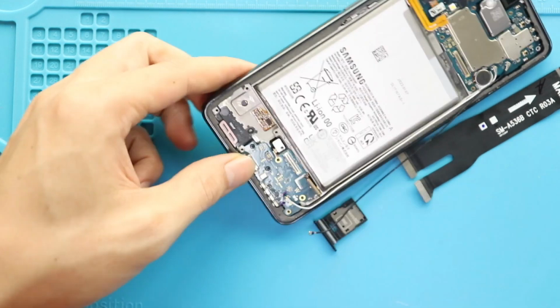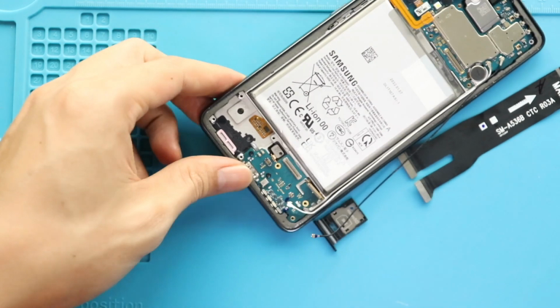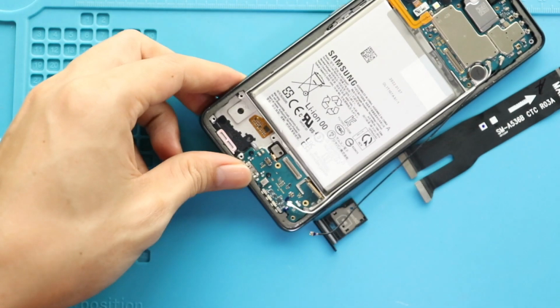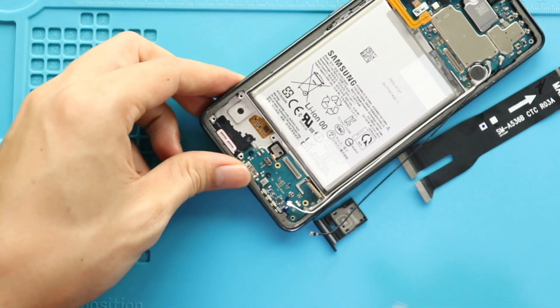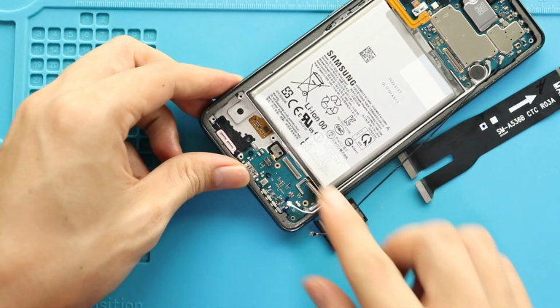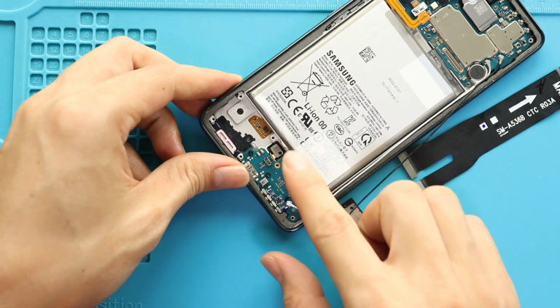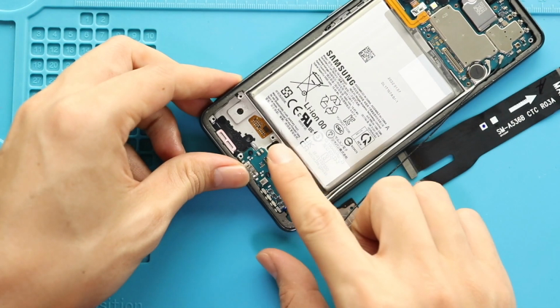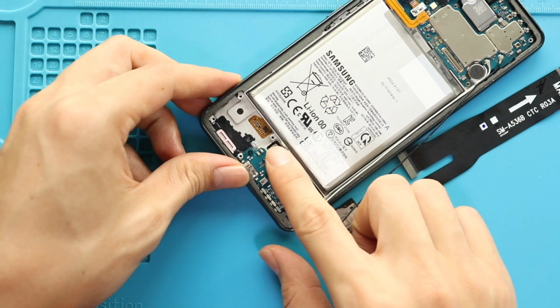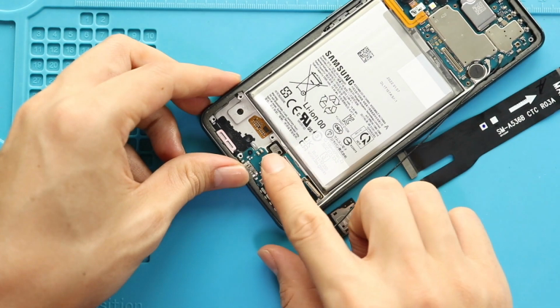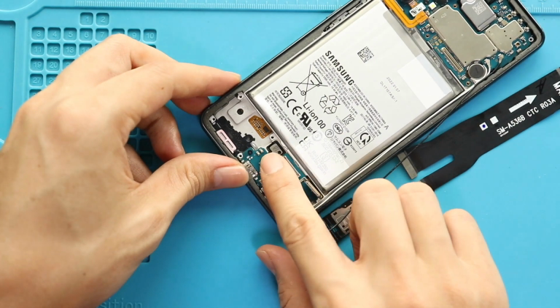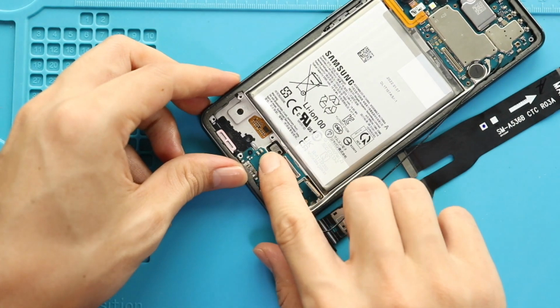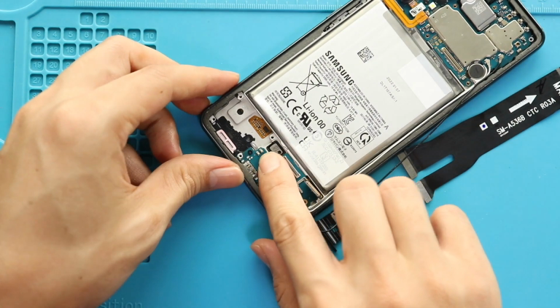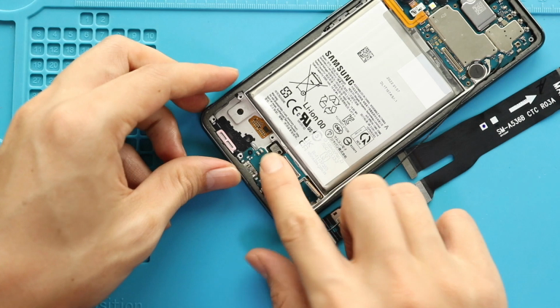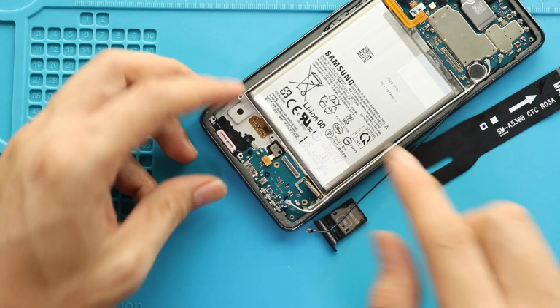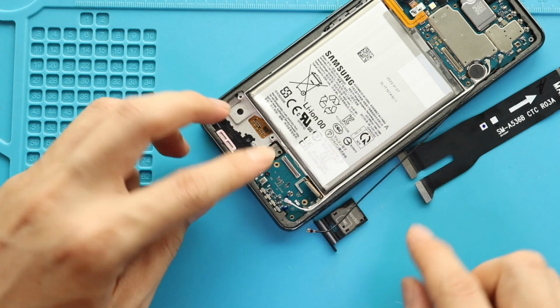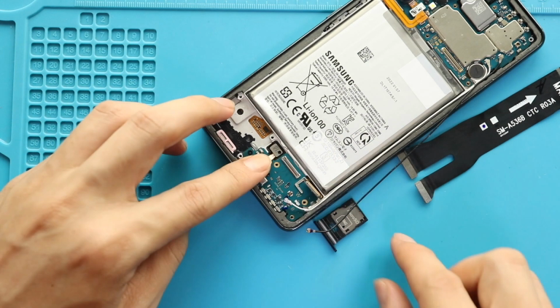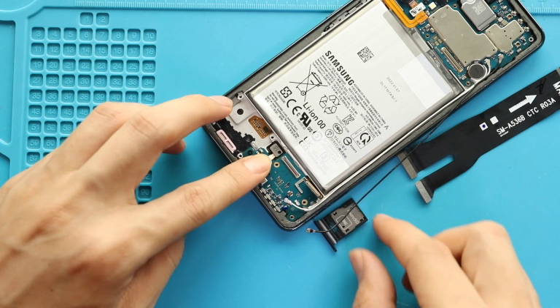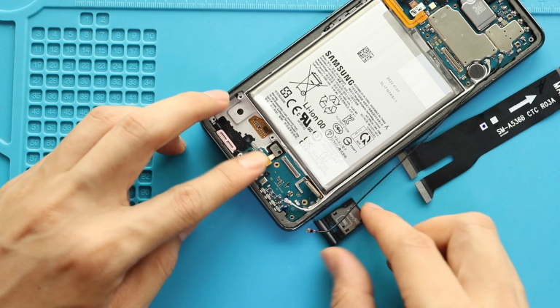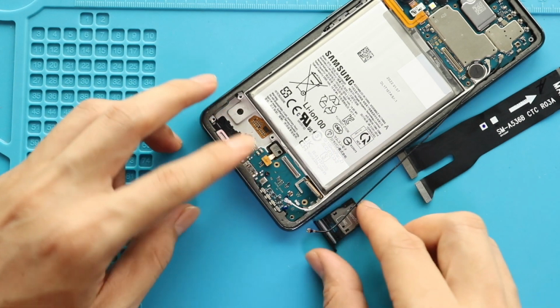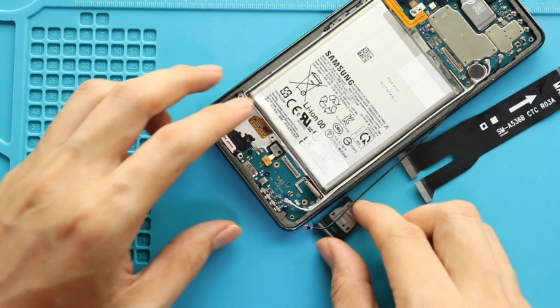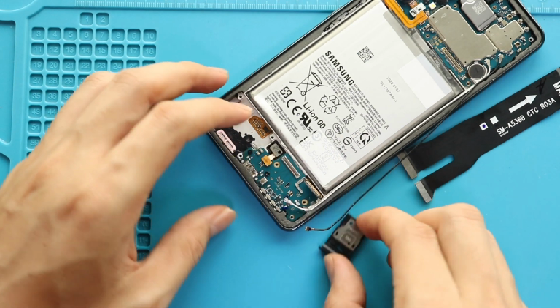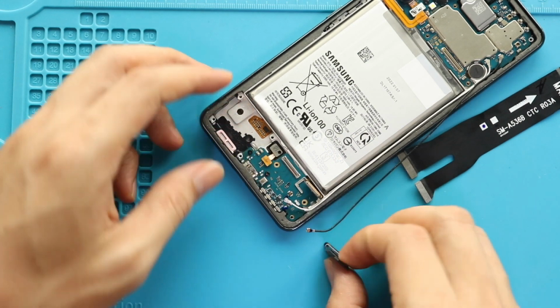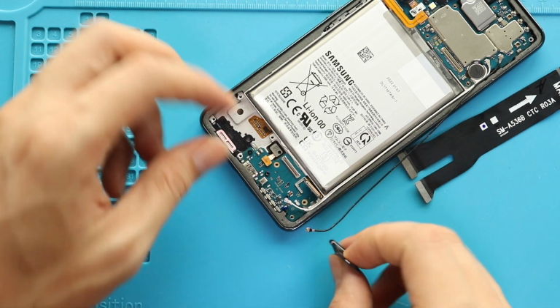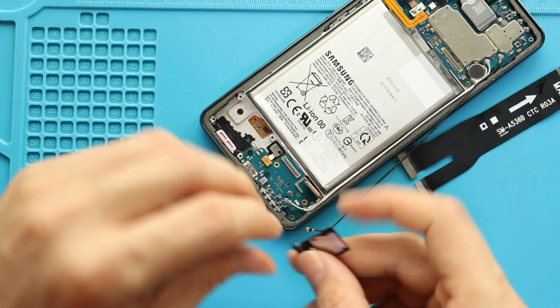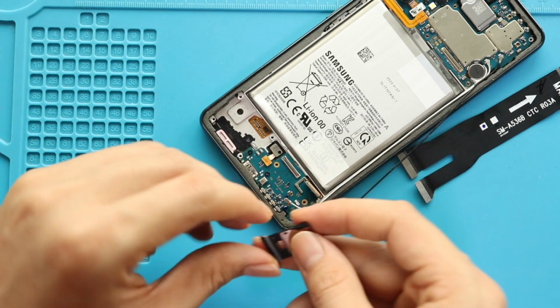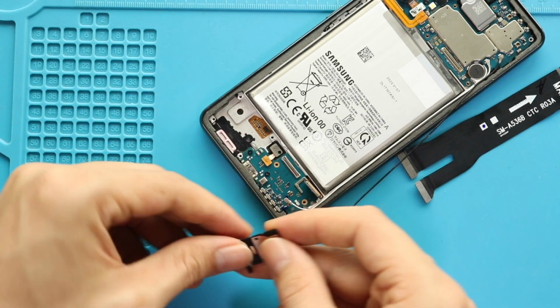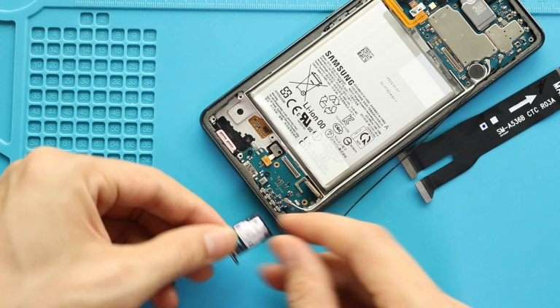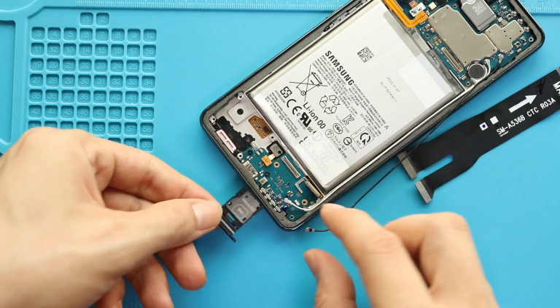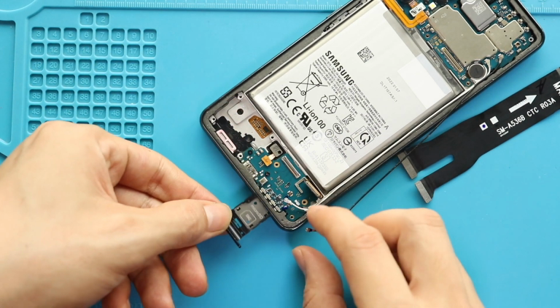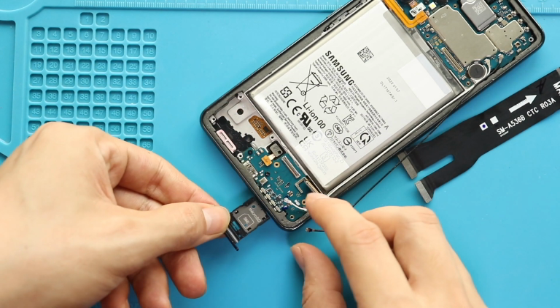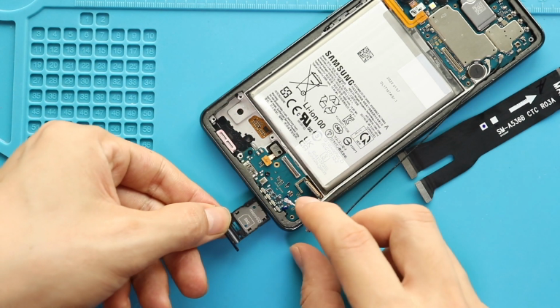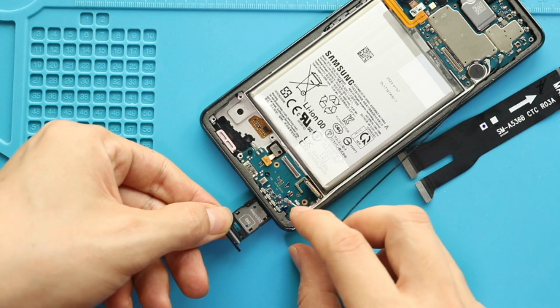Next, secure the touch ID camera by connecting the plug, and then insert the SIM tray.